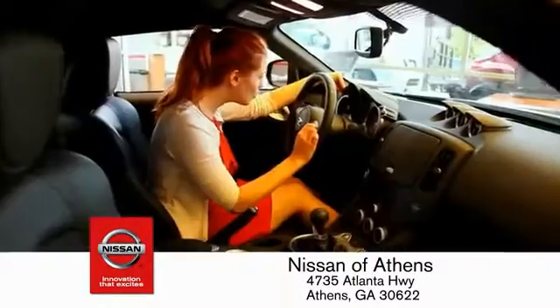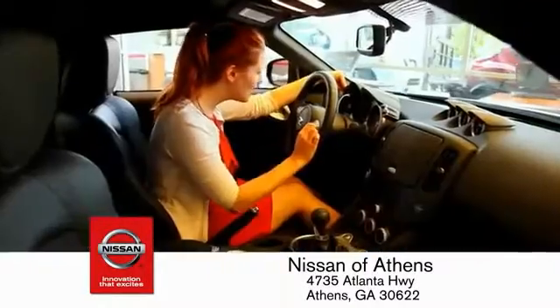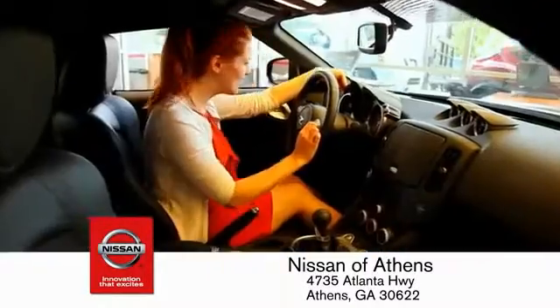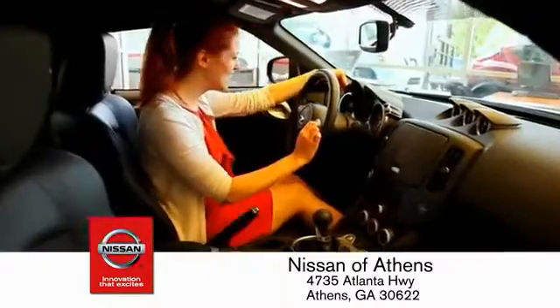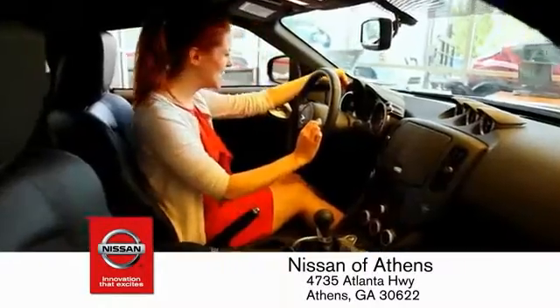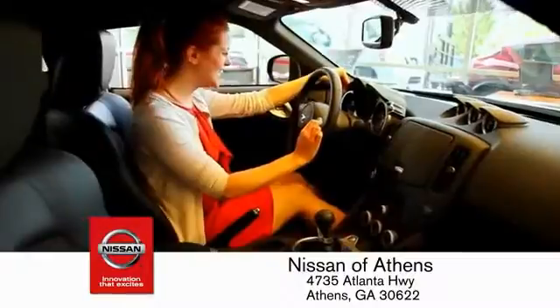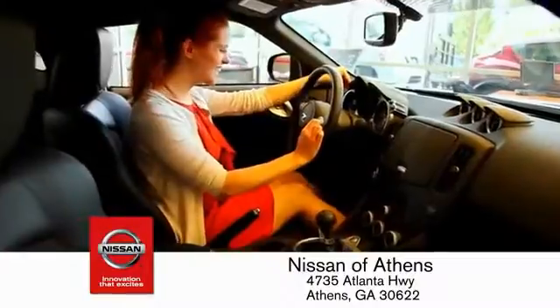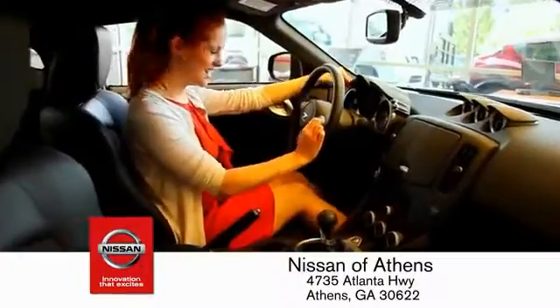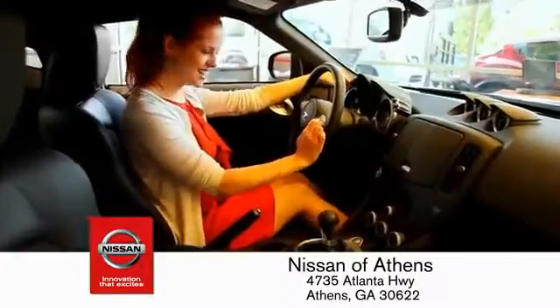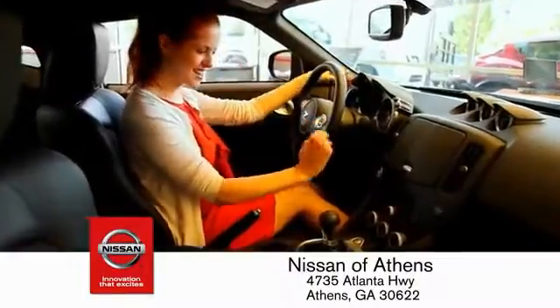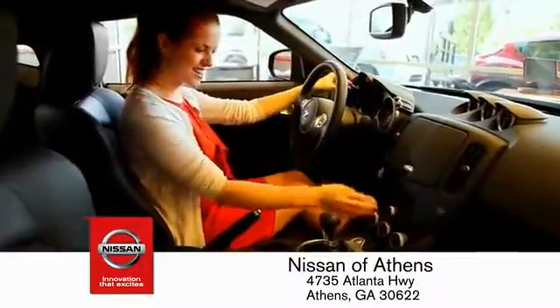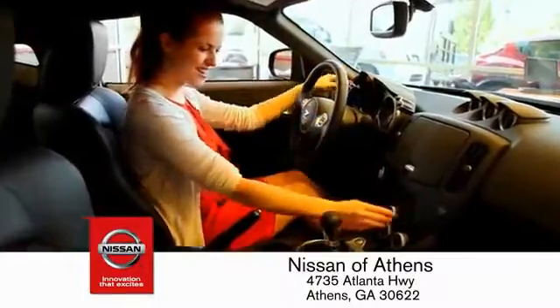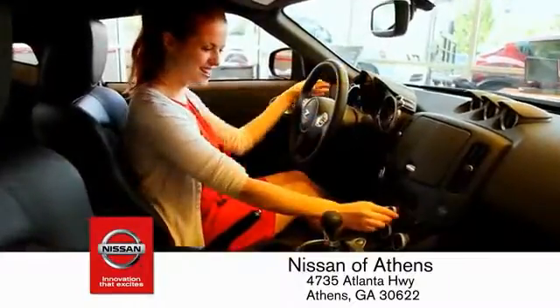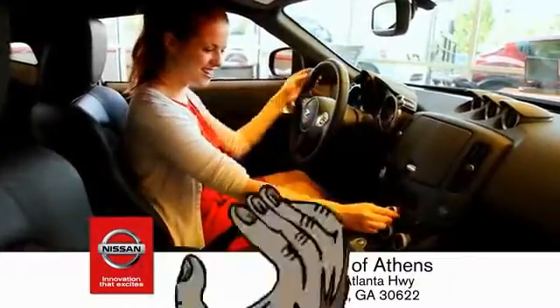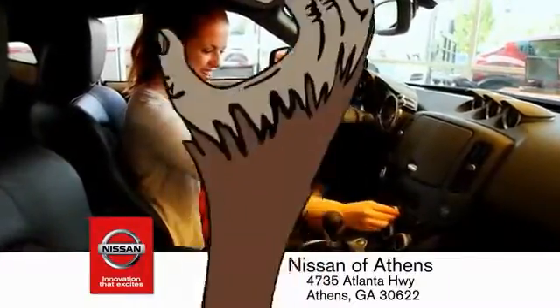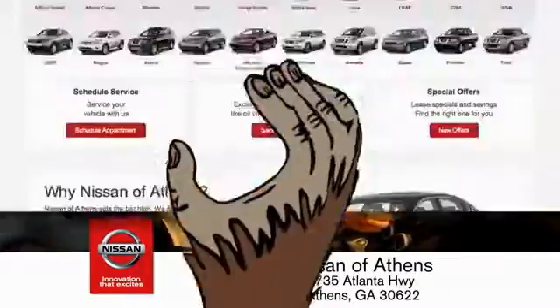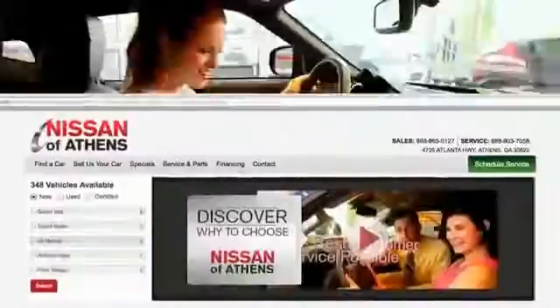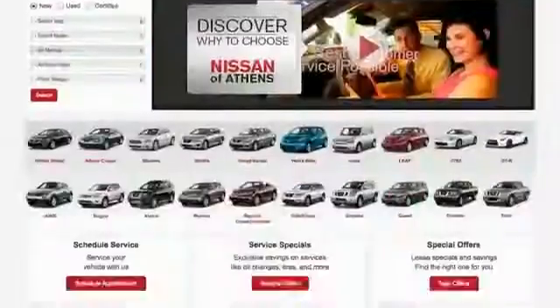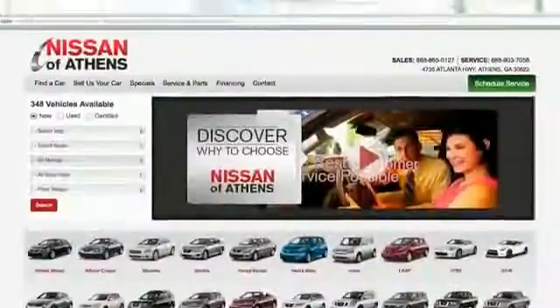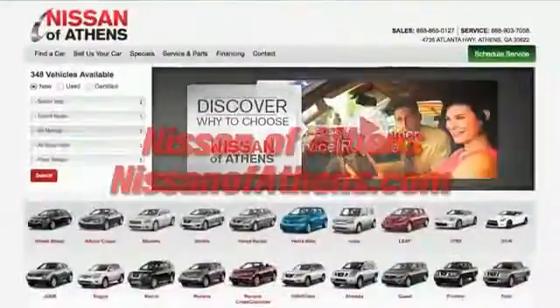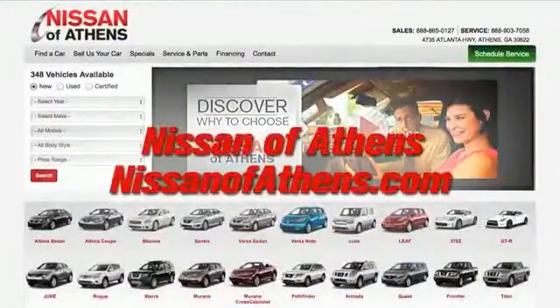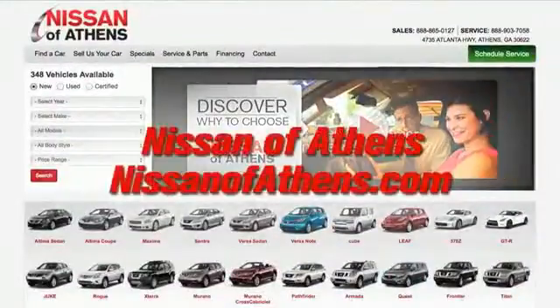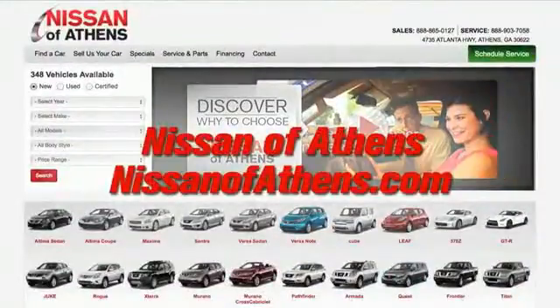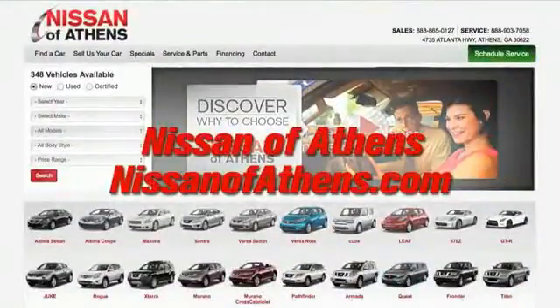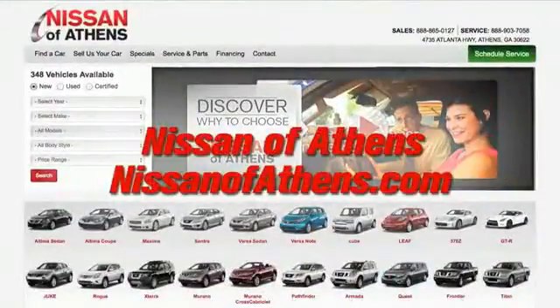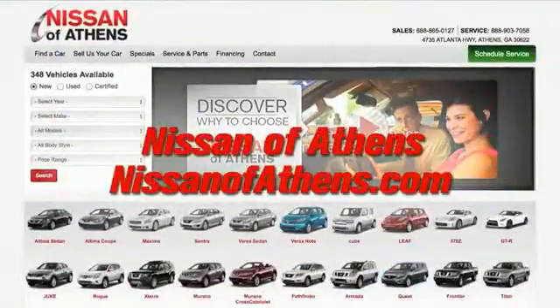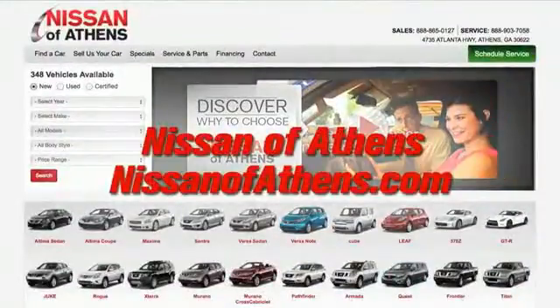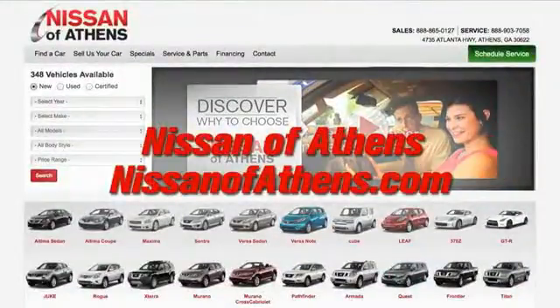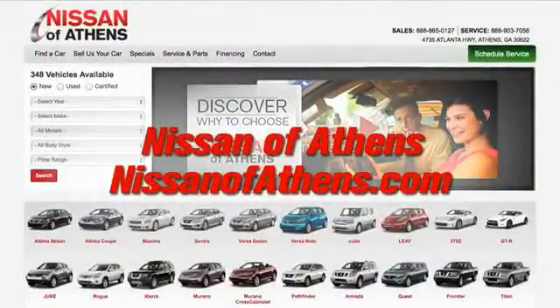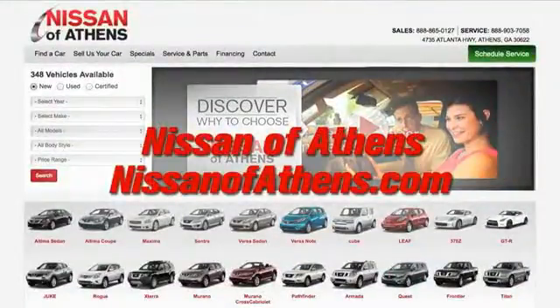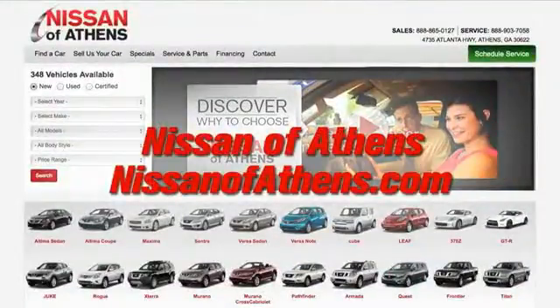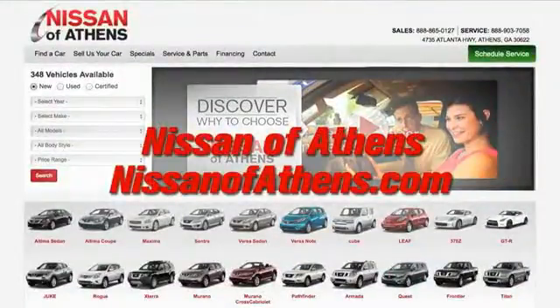There are easy ways to satisfy your chain of credit. No easy way to buy a car — shop at Nissan of Athens.